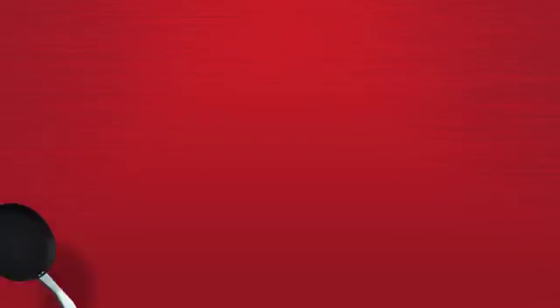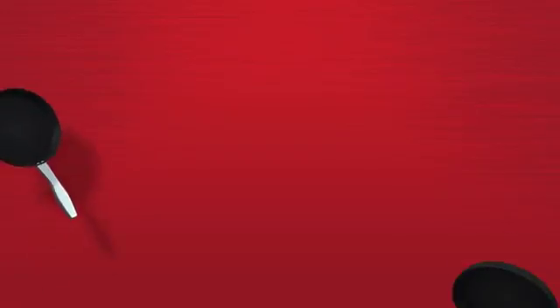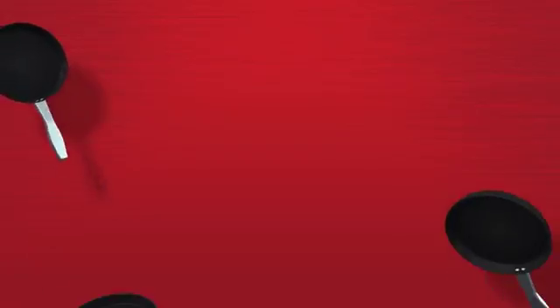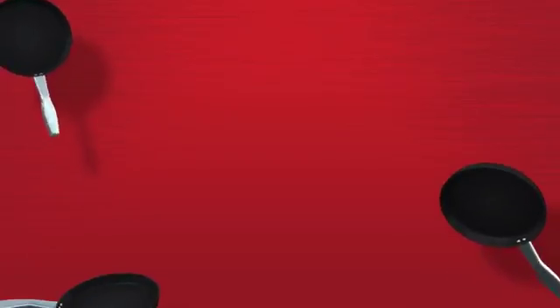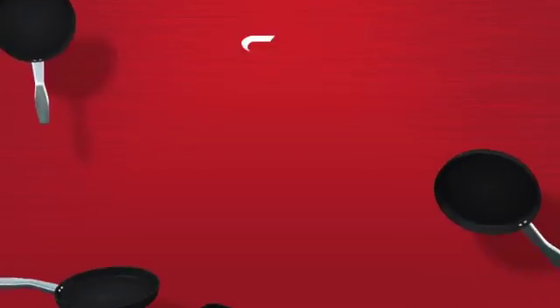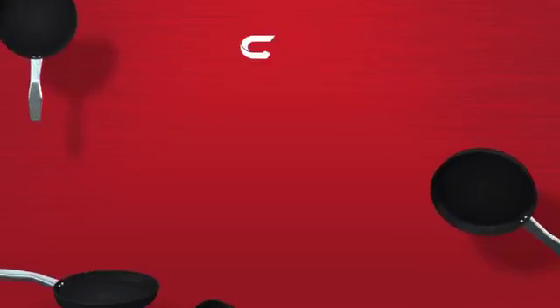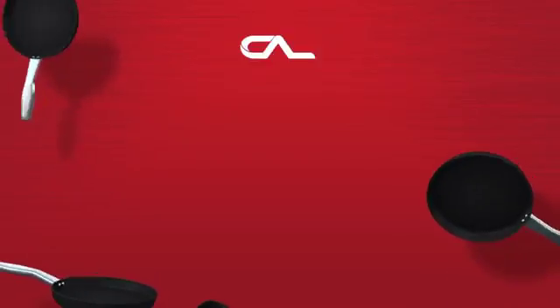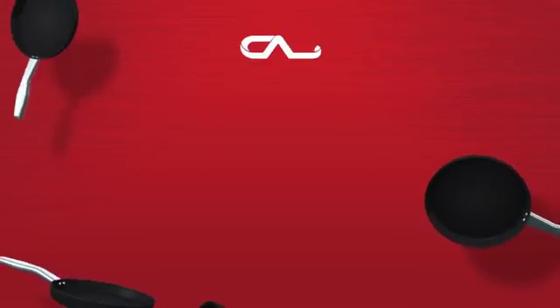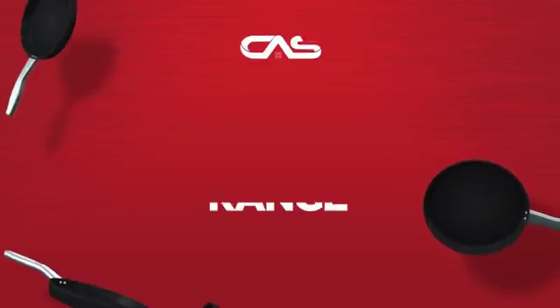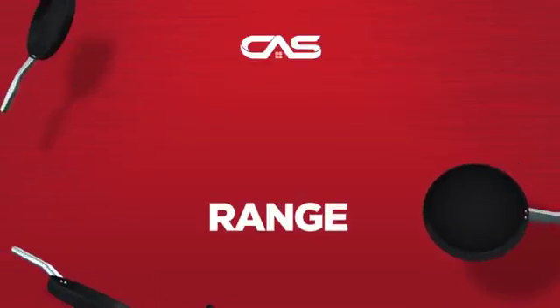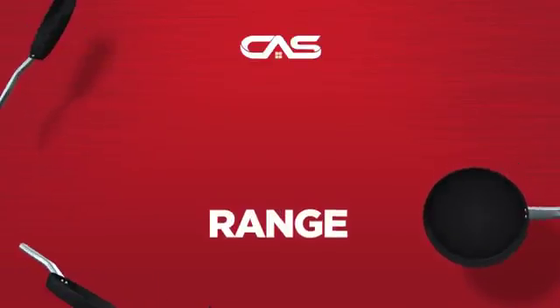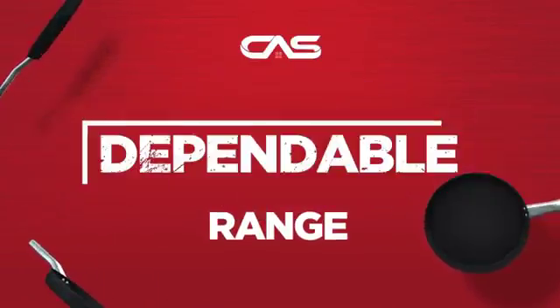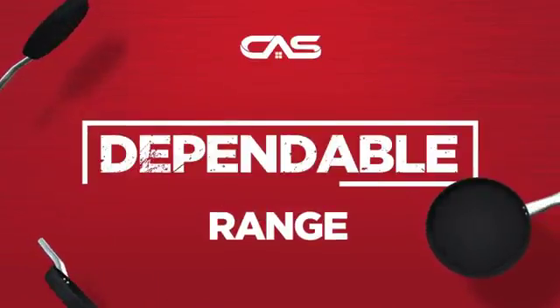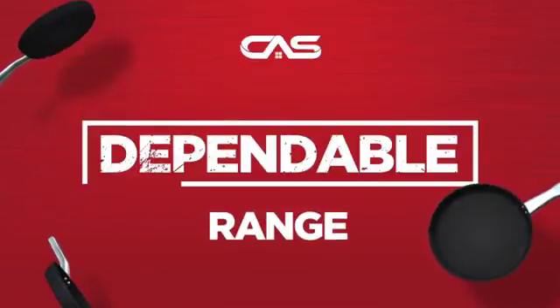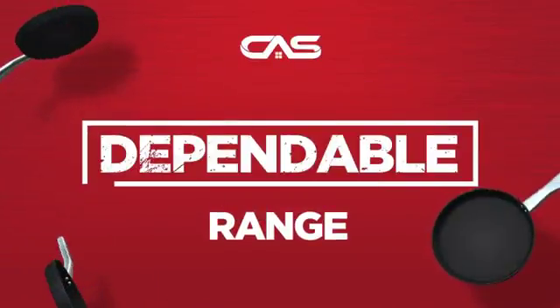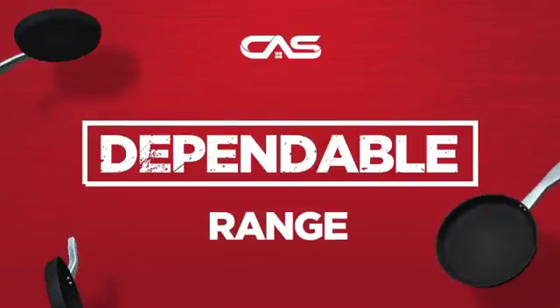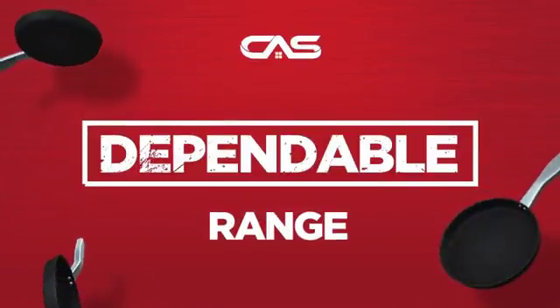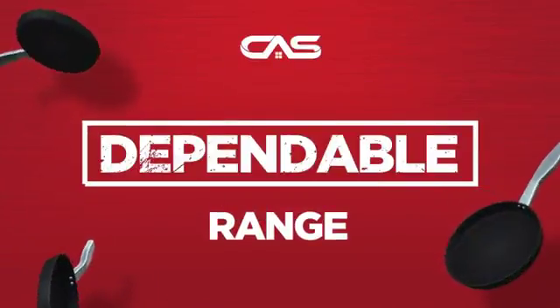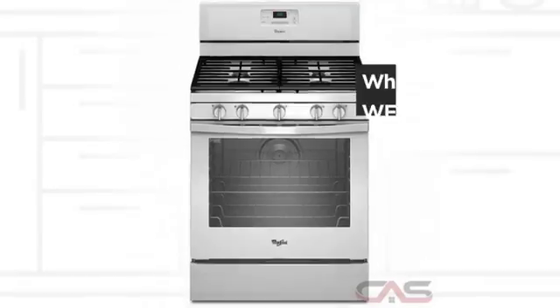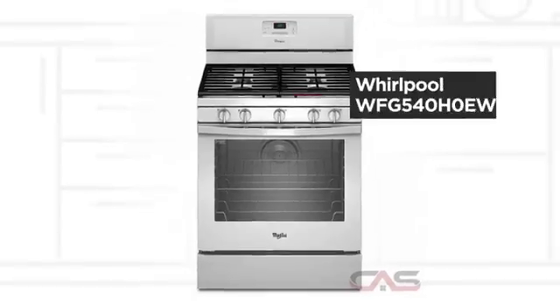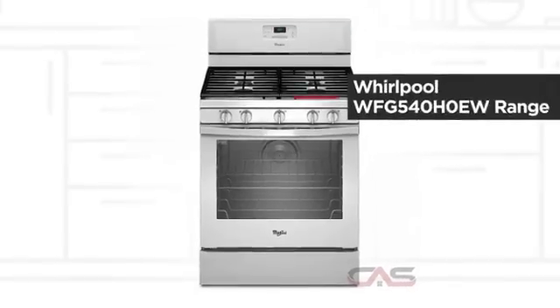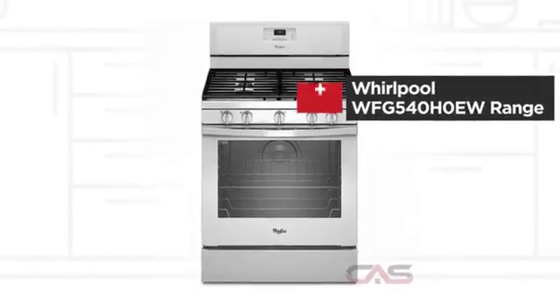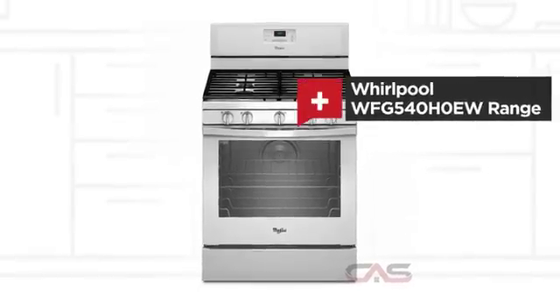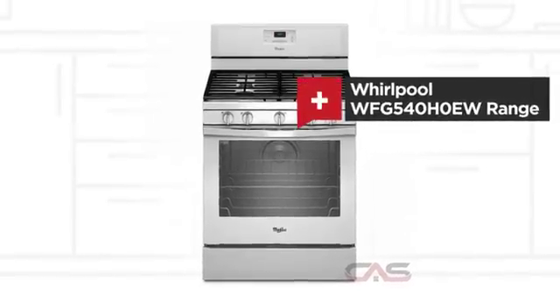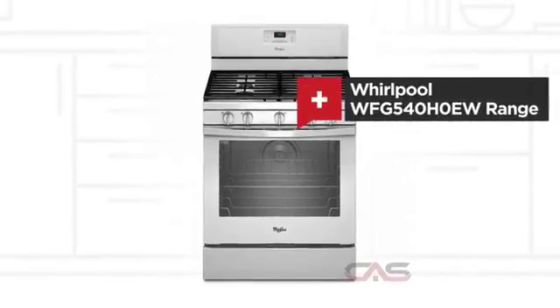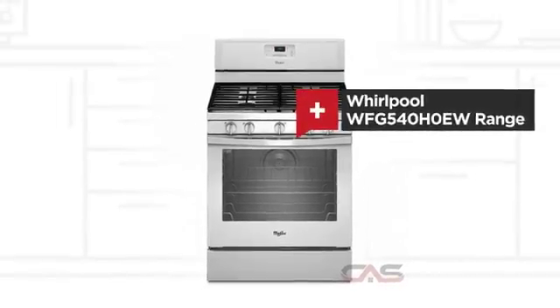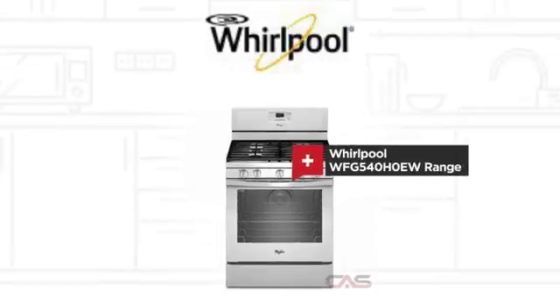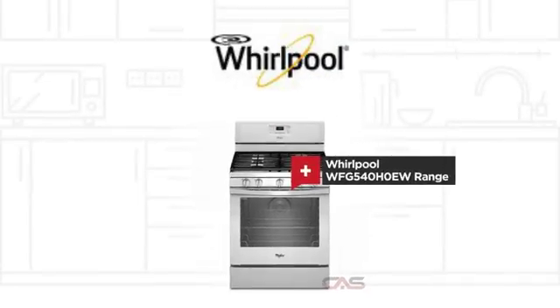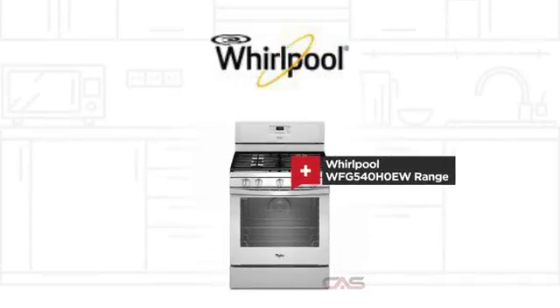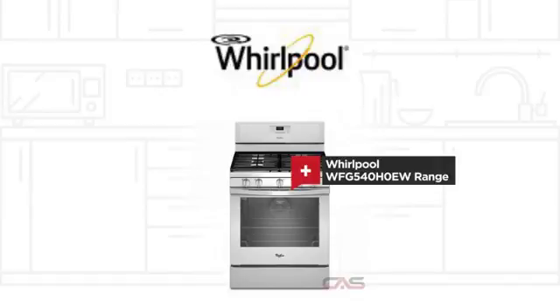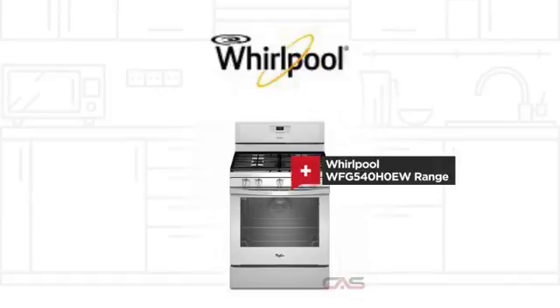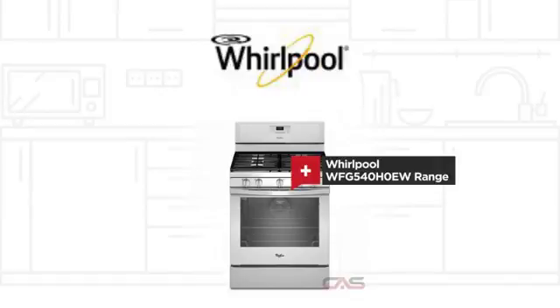Need a dependable range? Try this range model from Whirlpool.